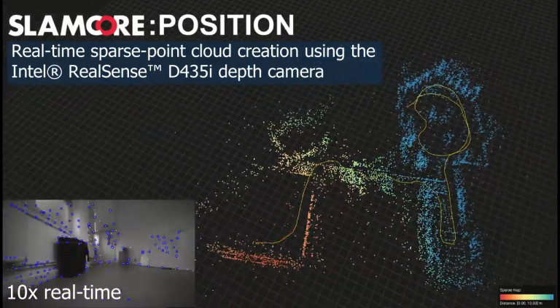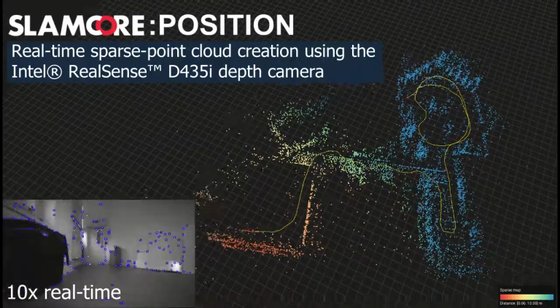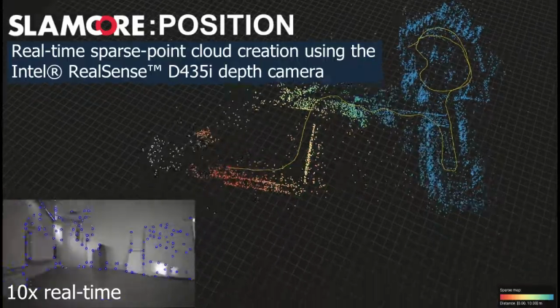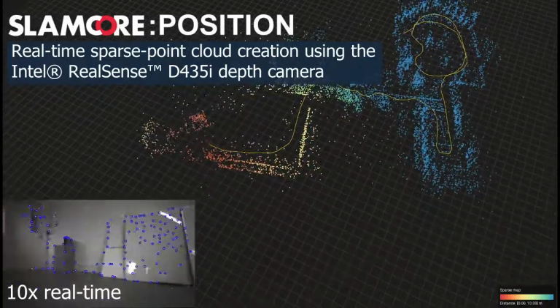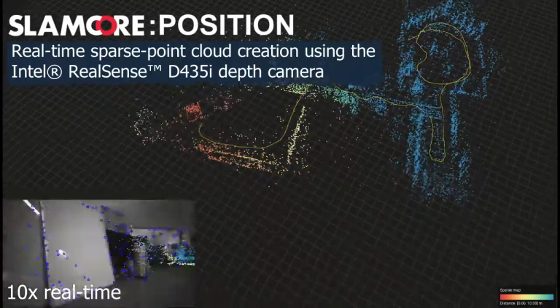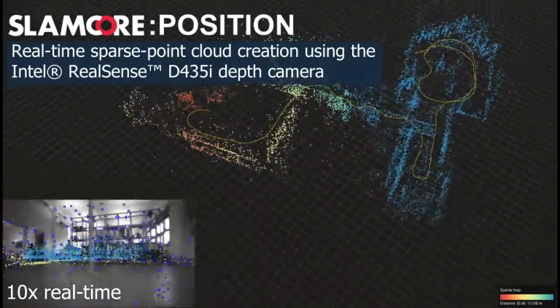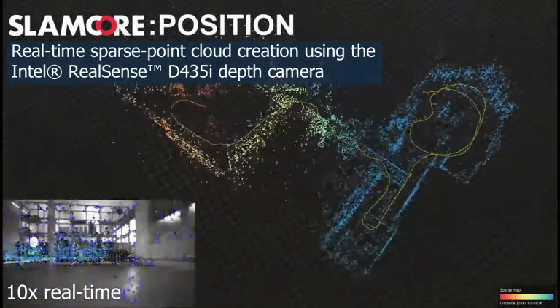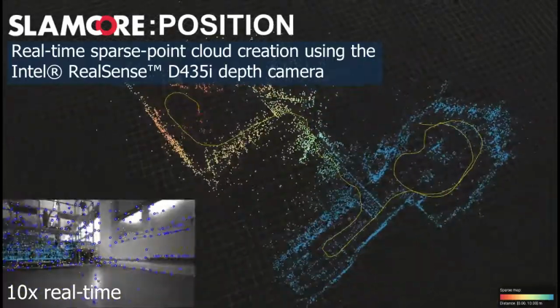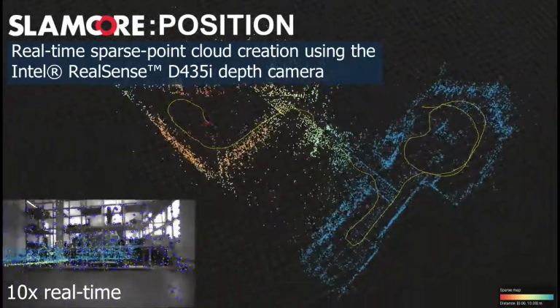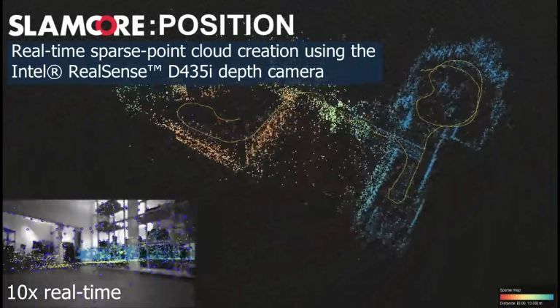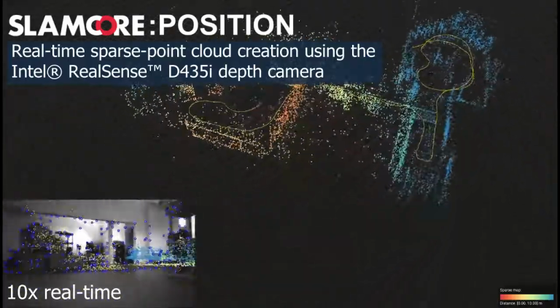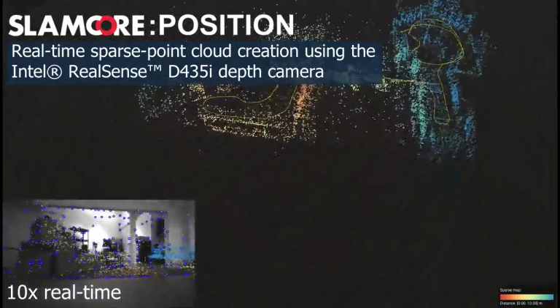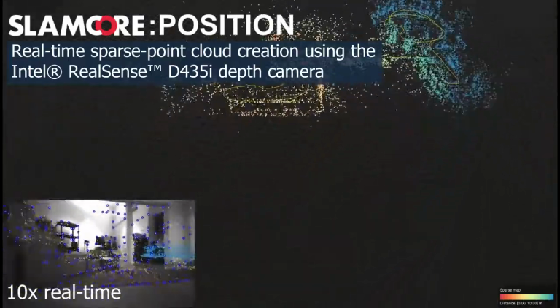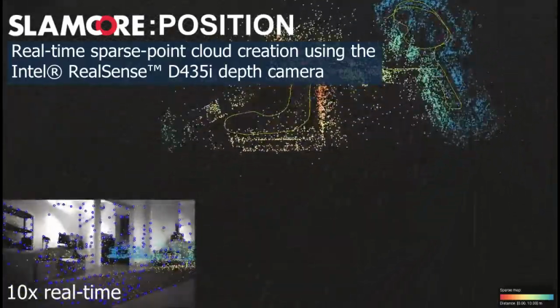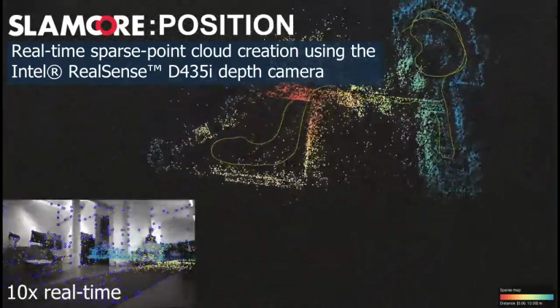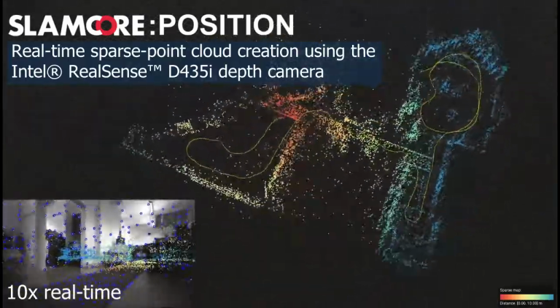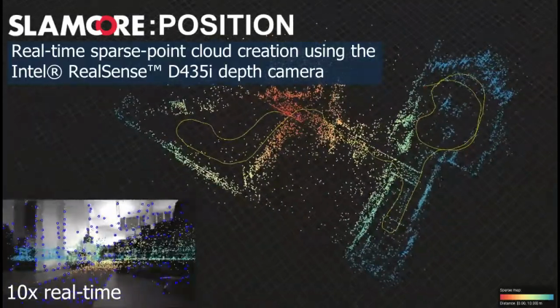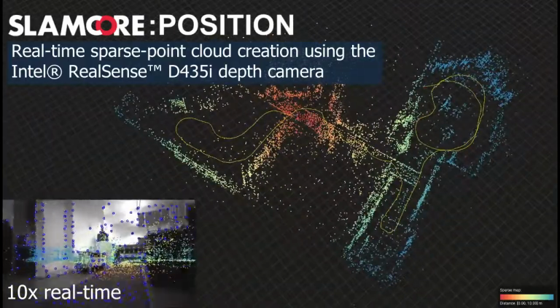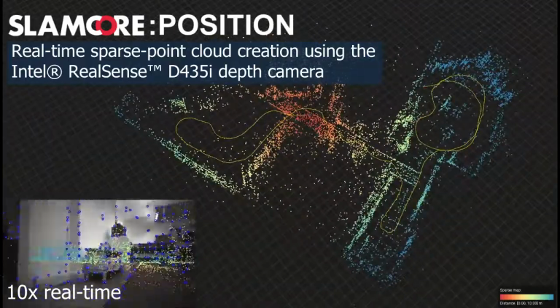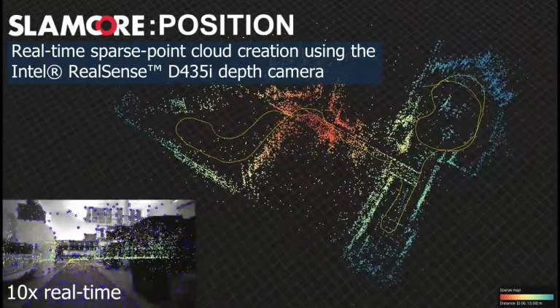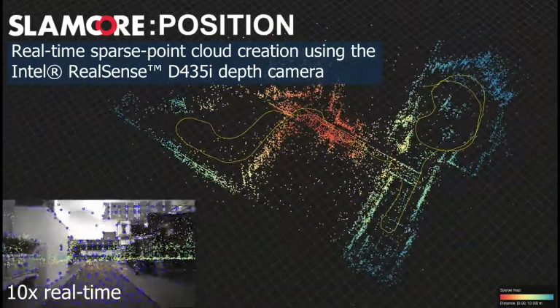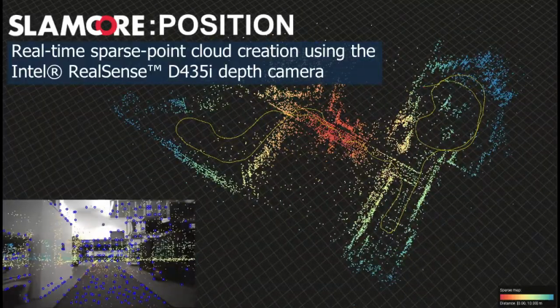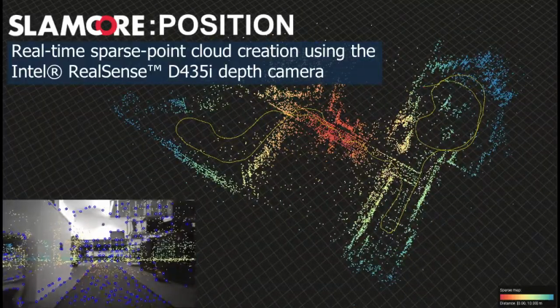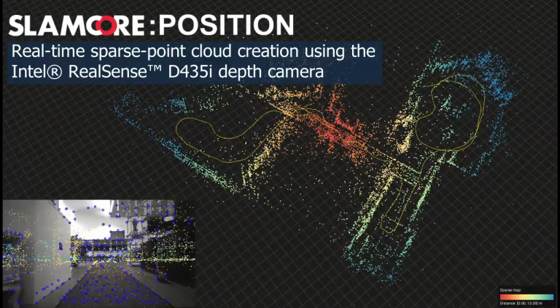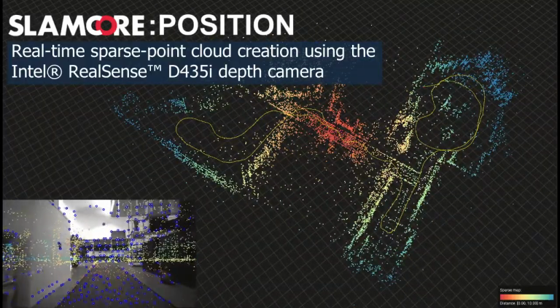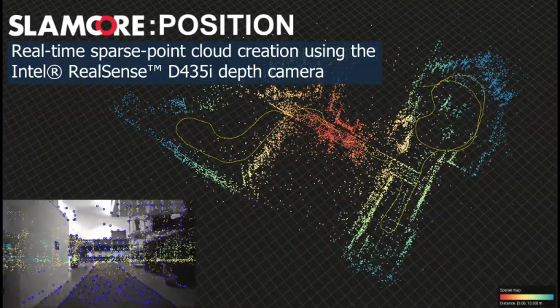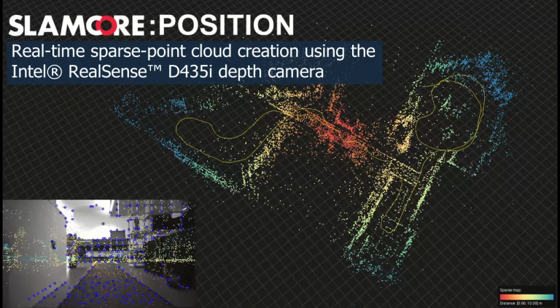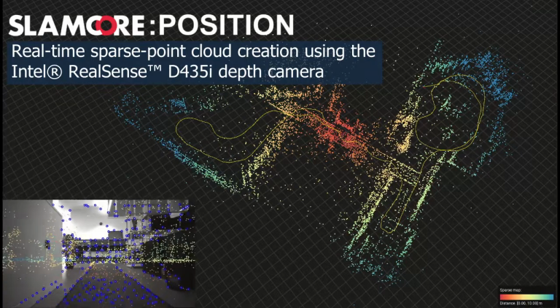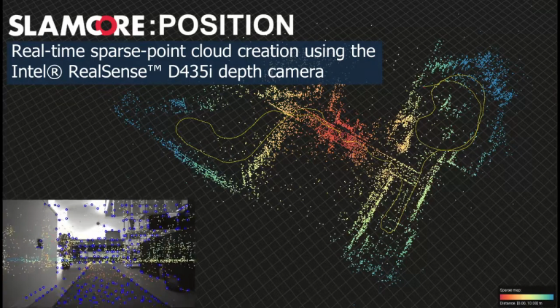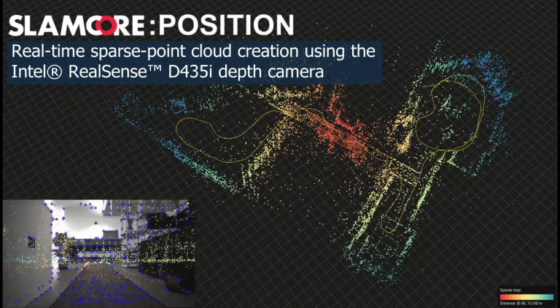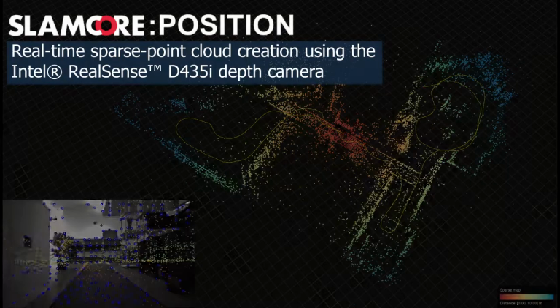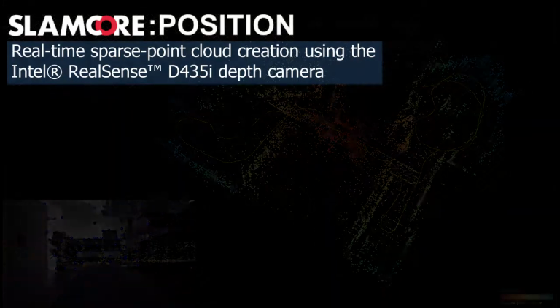Our system will map a space it's never been before, from living room to warehouse scale, and provide the foundation for your autonomy stack.